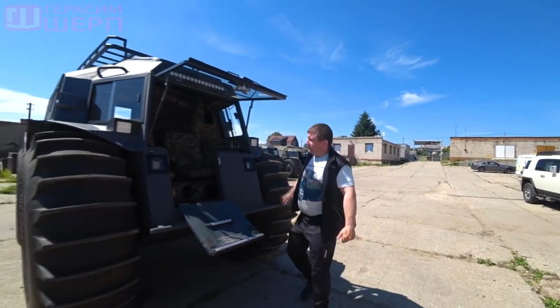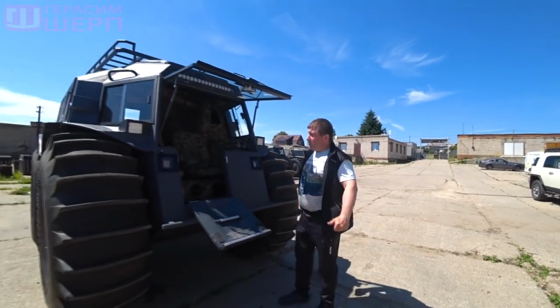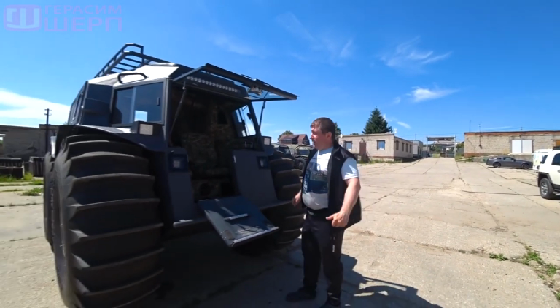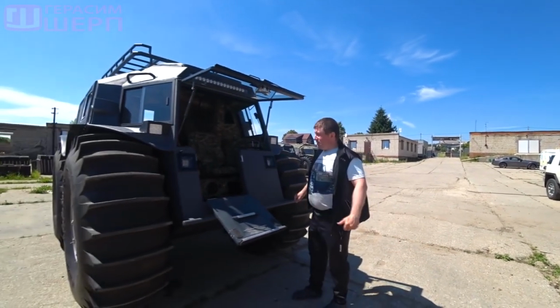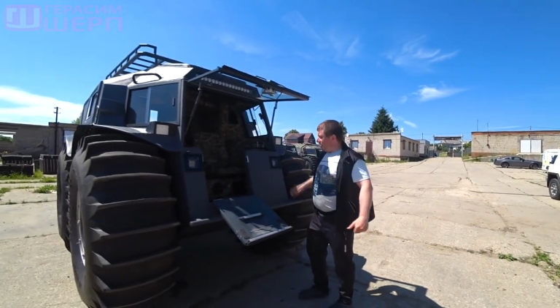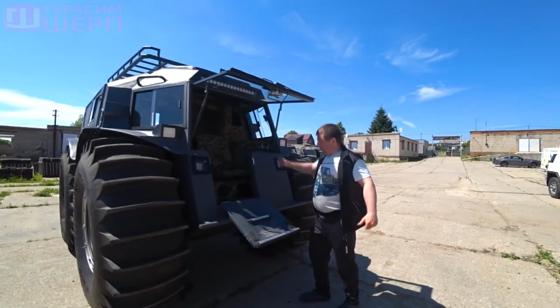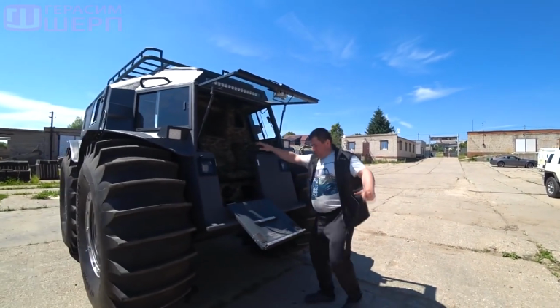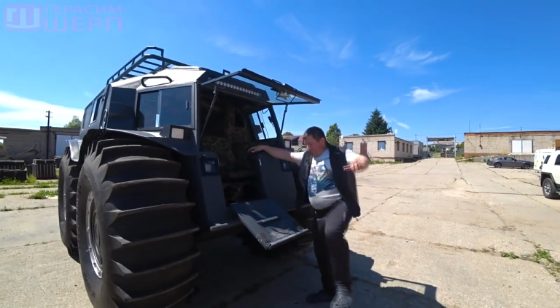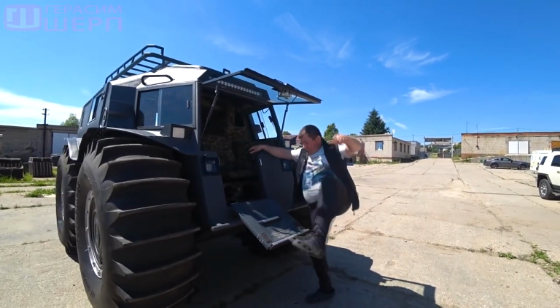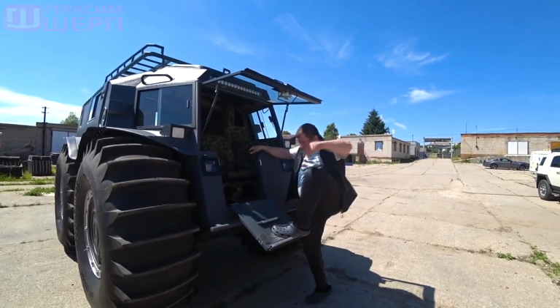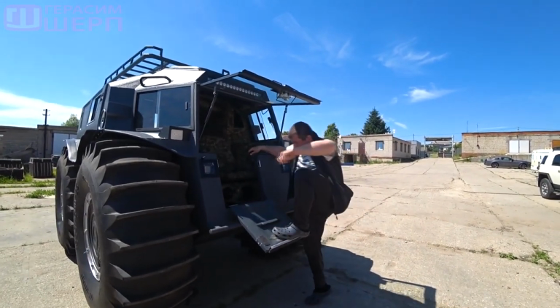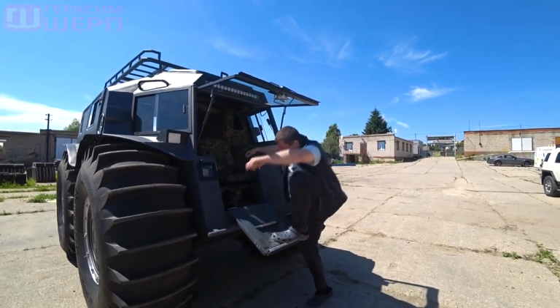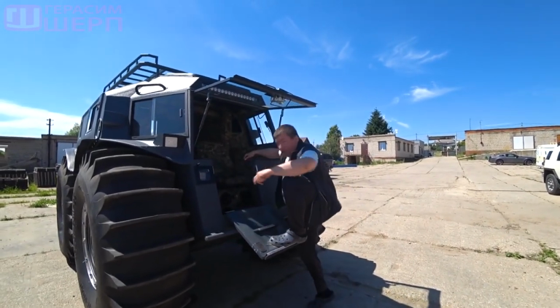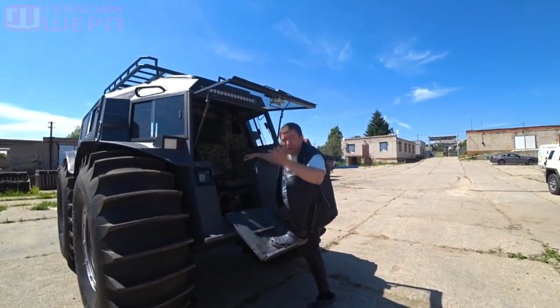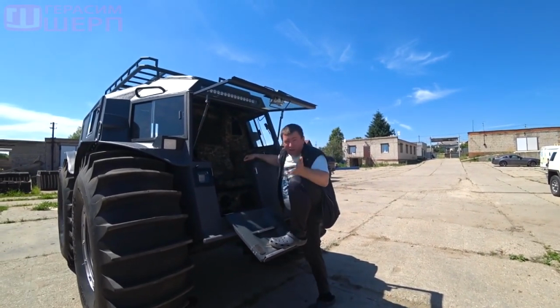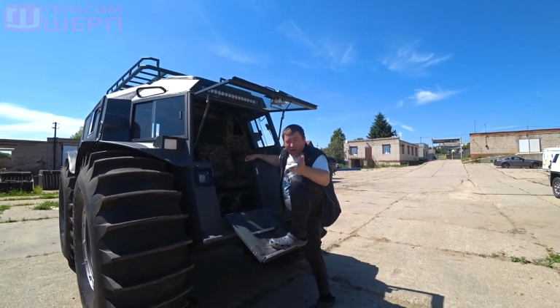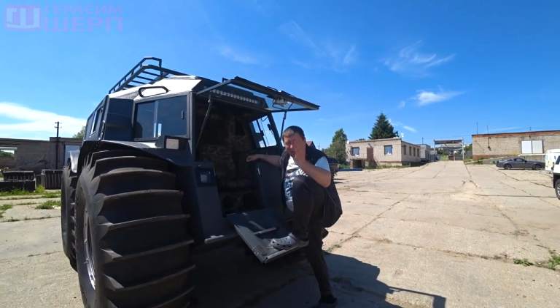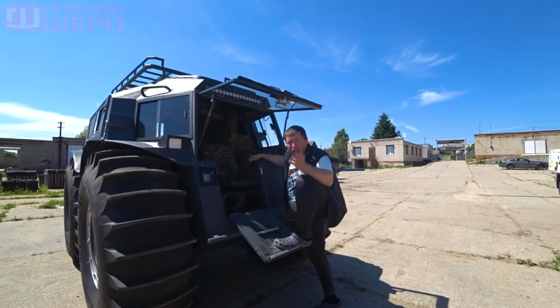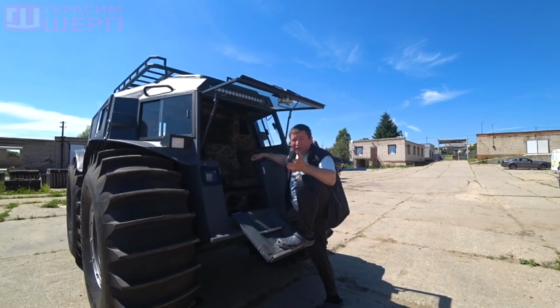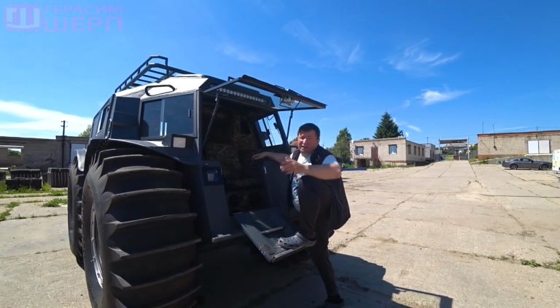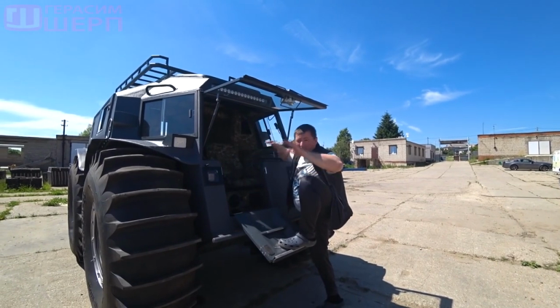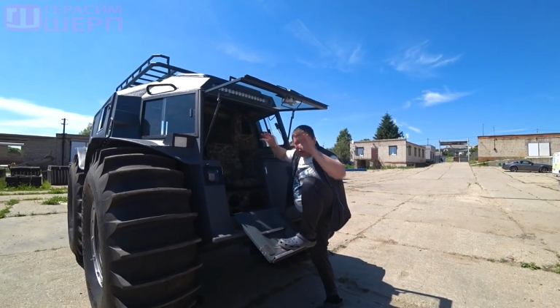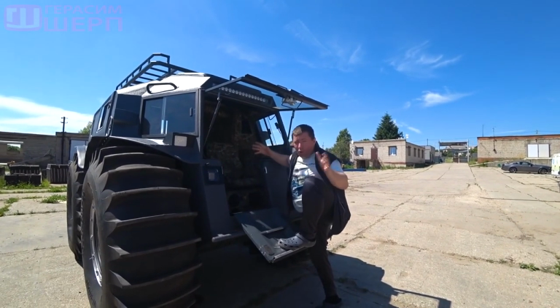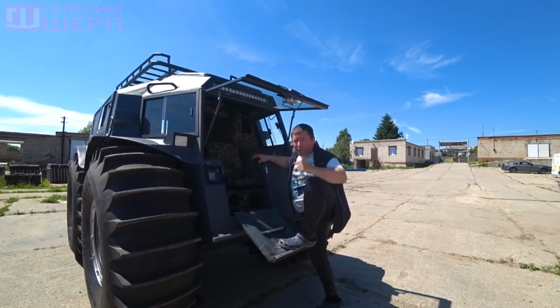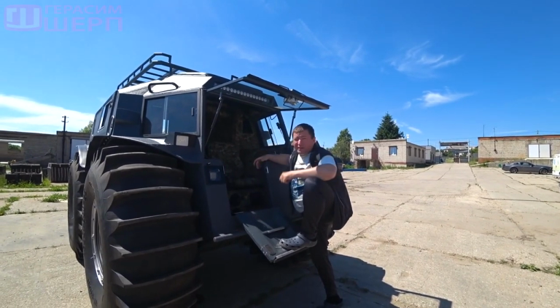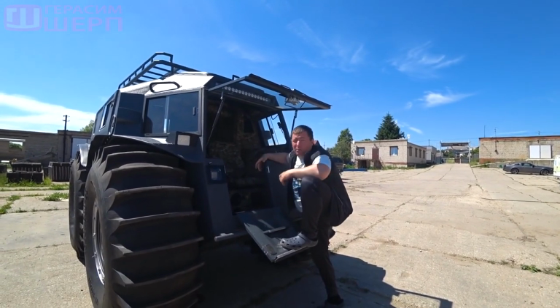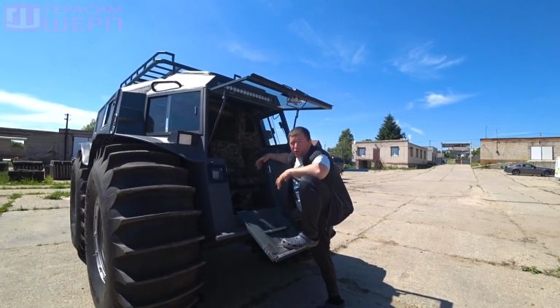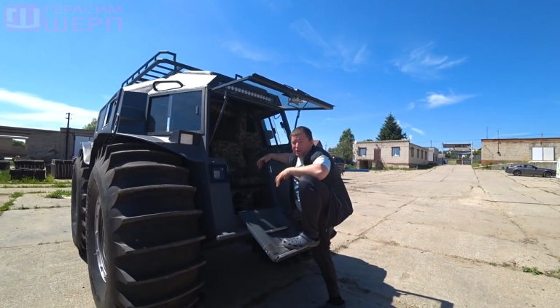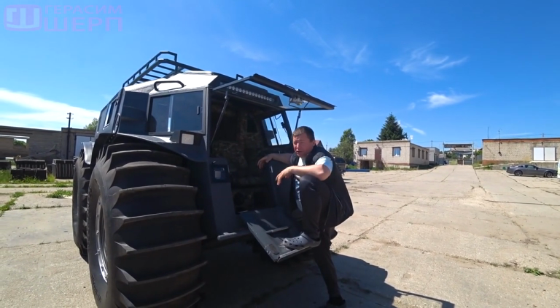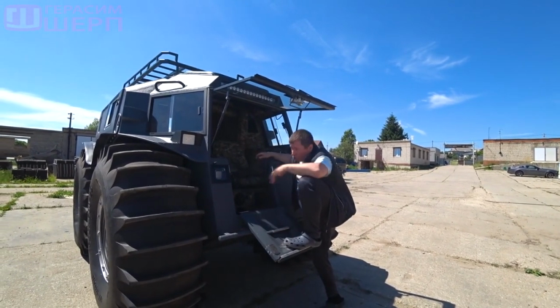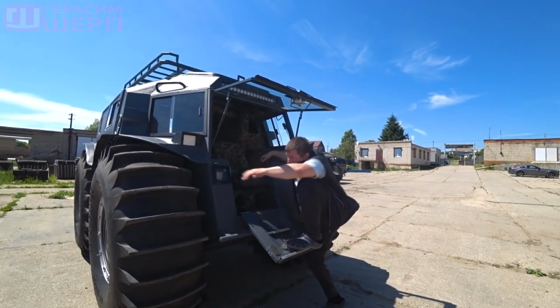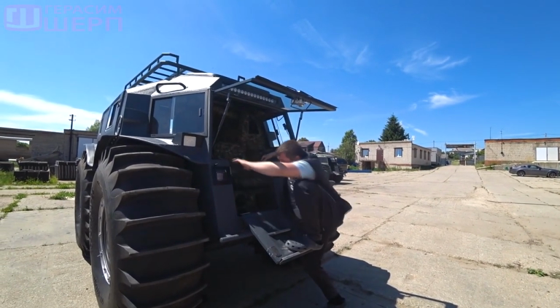Guys, everything is identical on the other side. In general, this is a classic complex of works from Zhukov Garage.